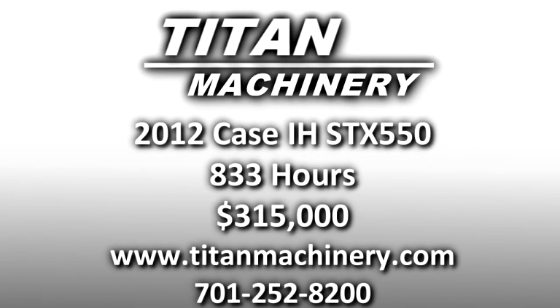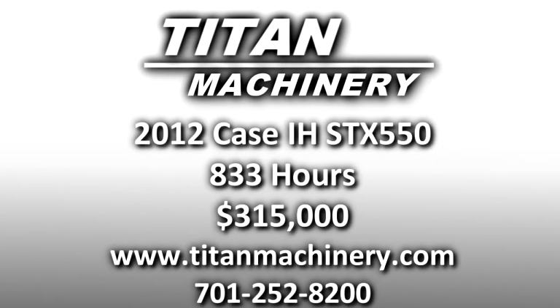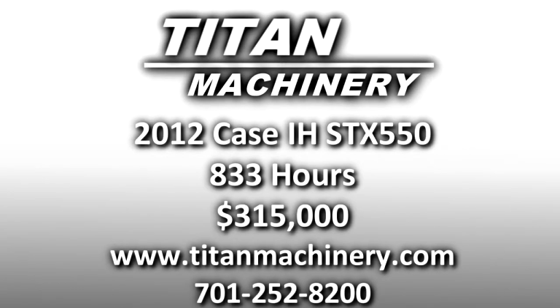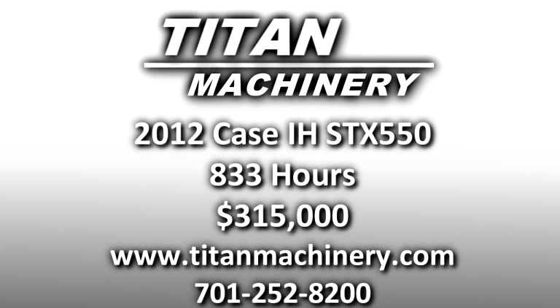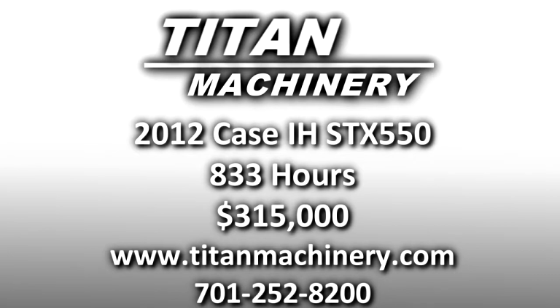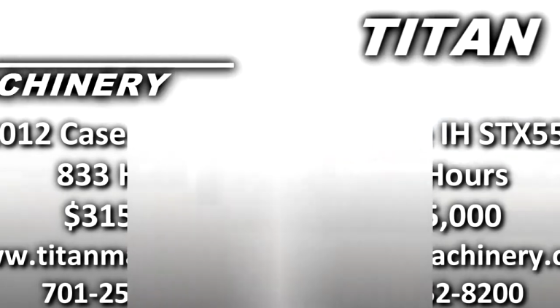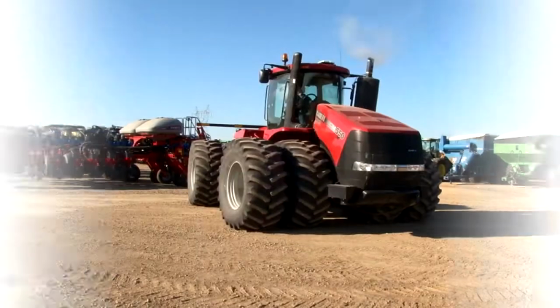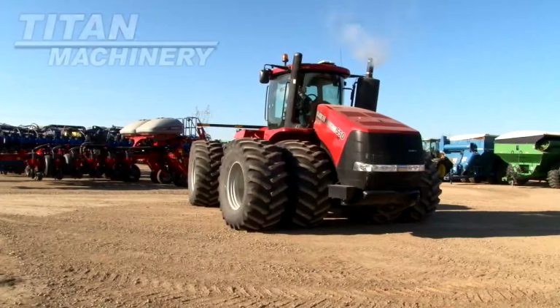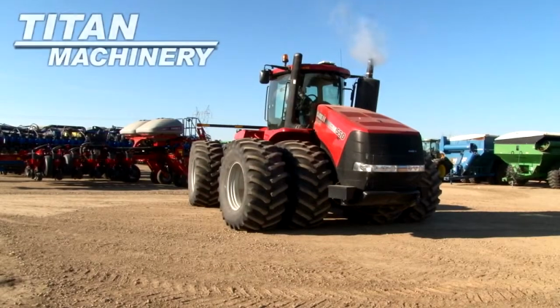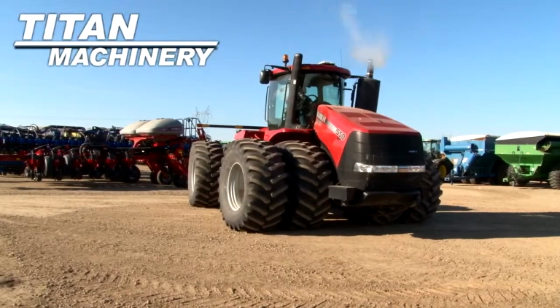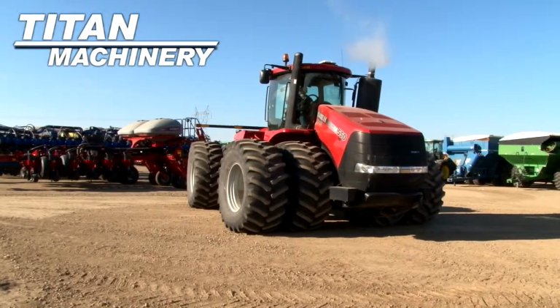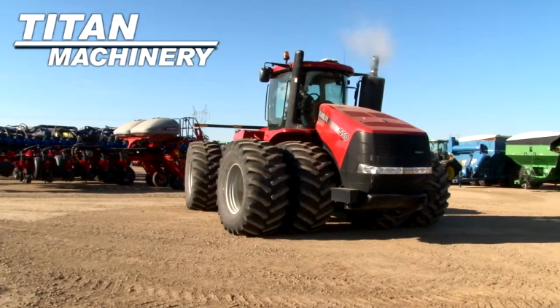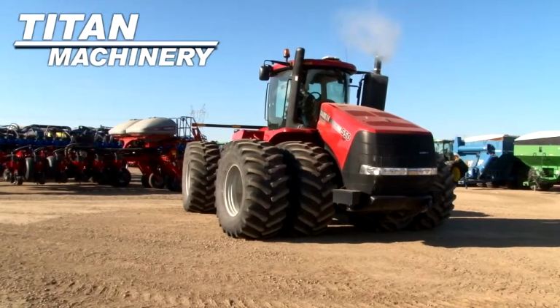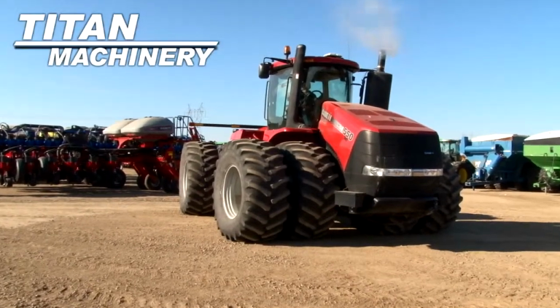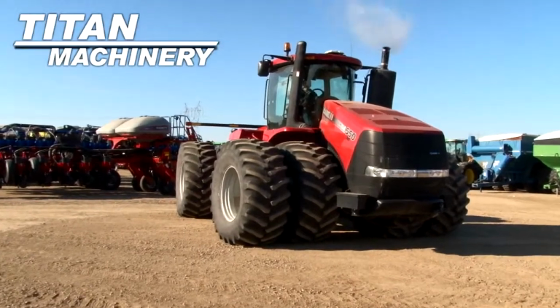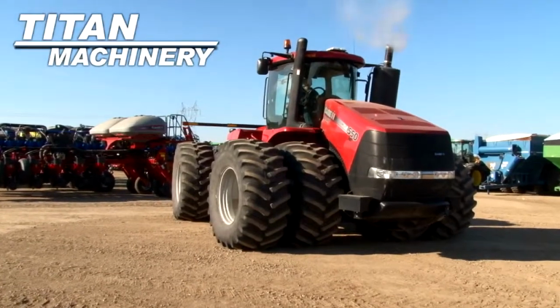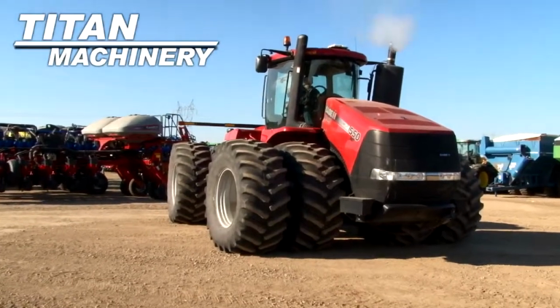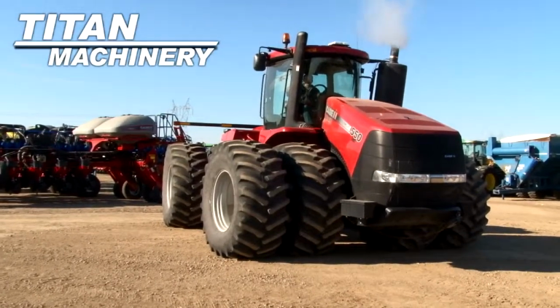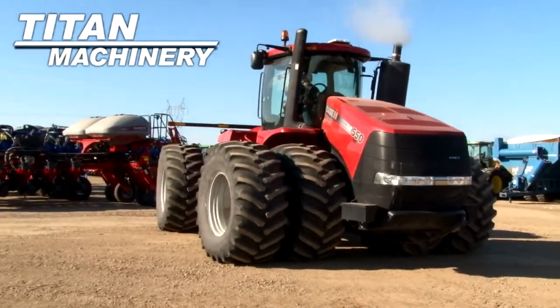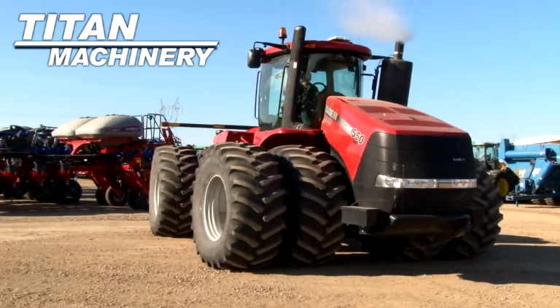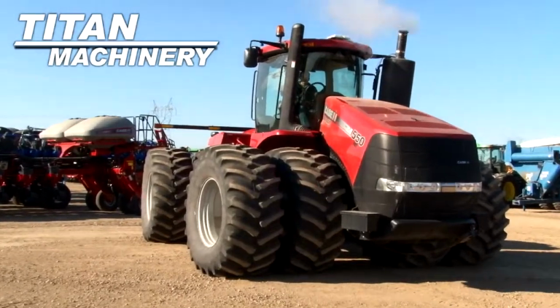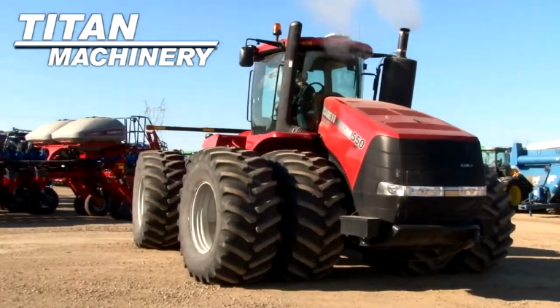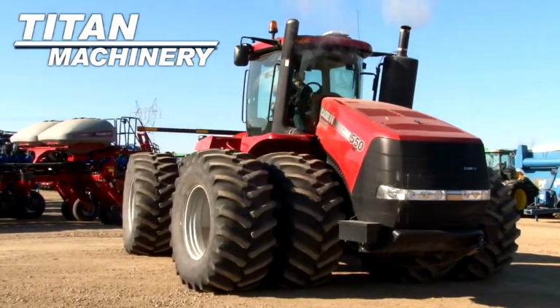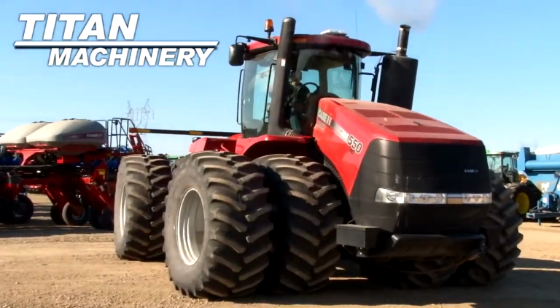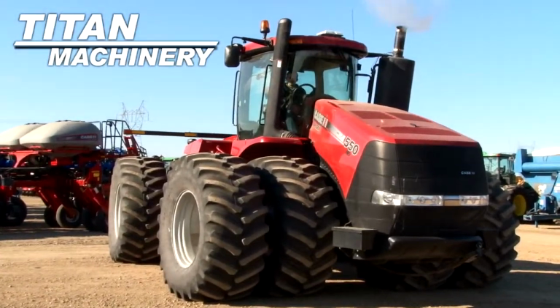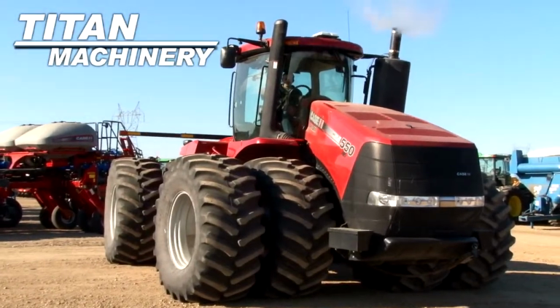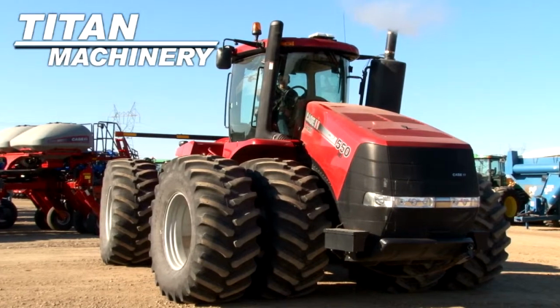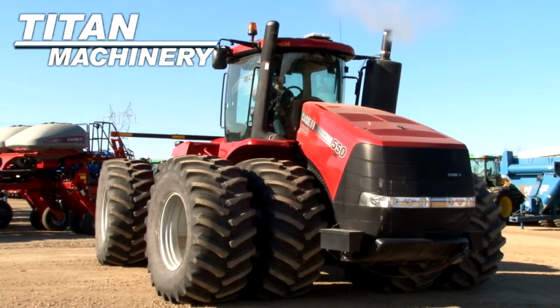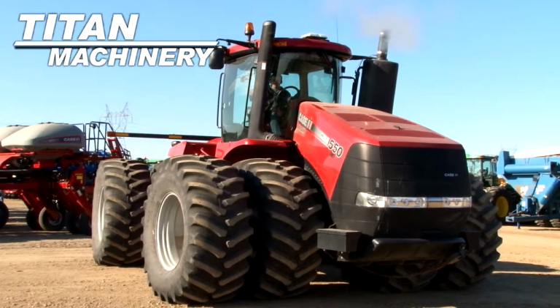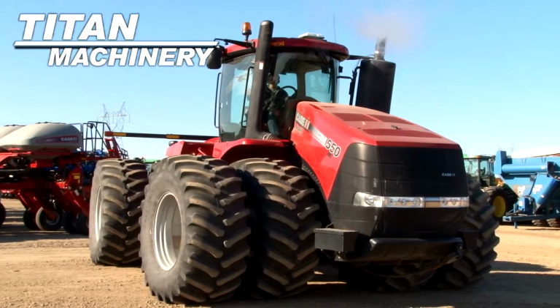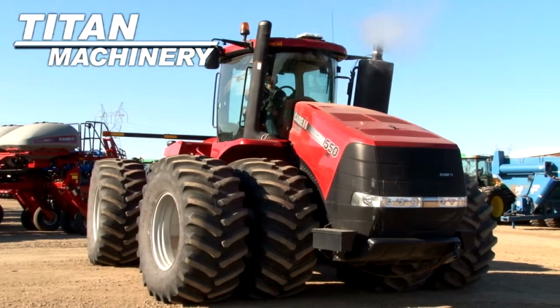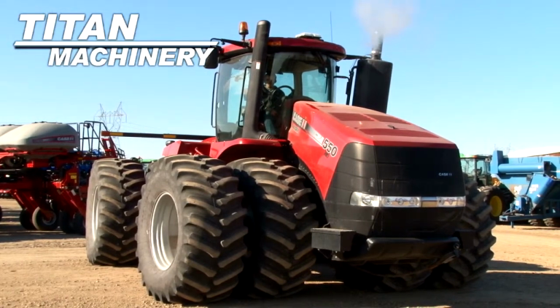Available now at Titan Machinery of Jamestown. We have a Case IH STX 550 with 833 hours.